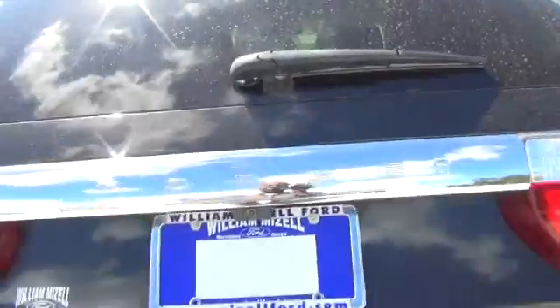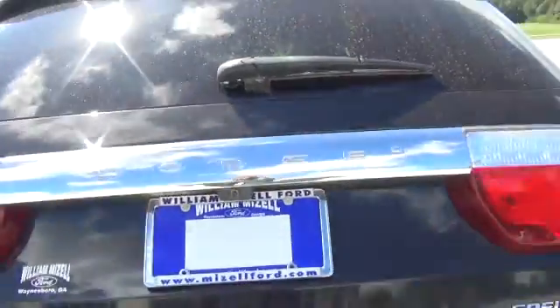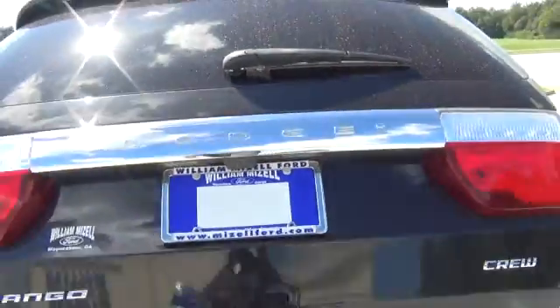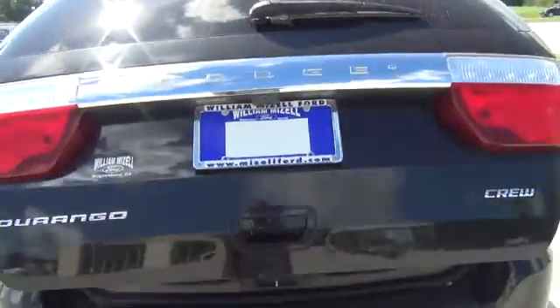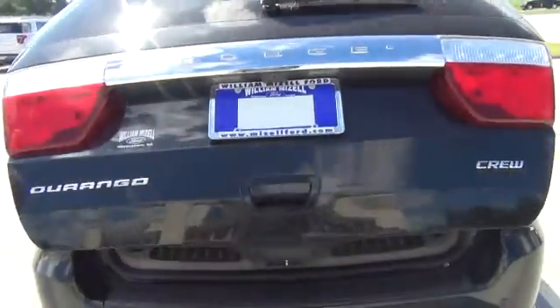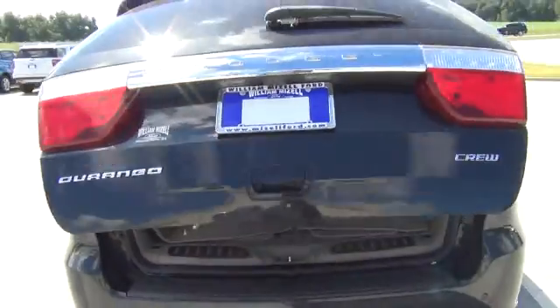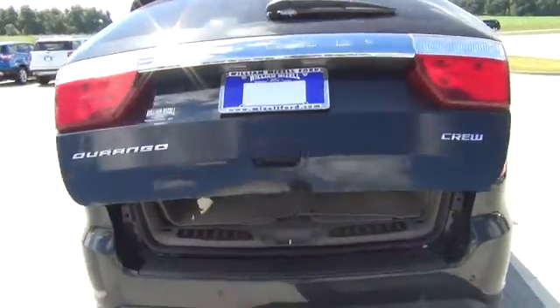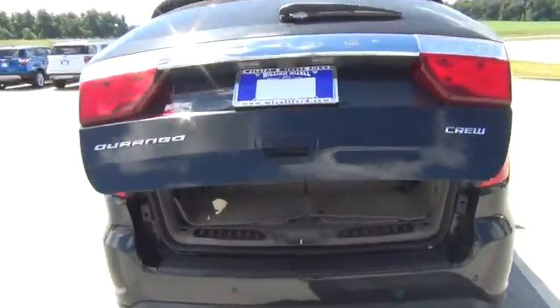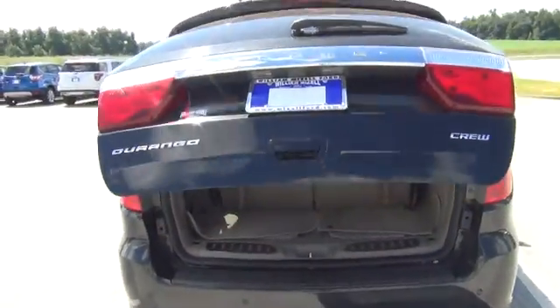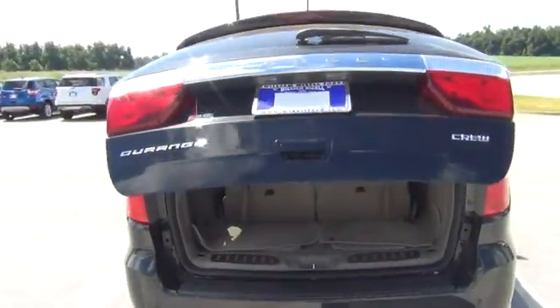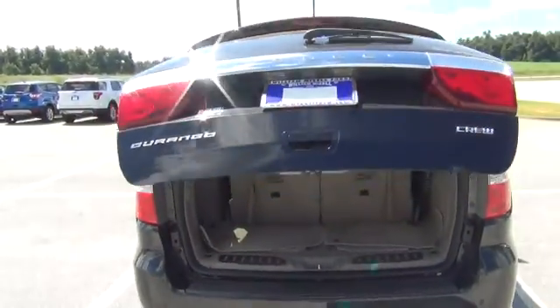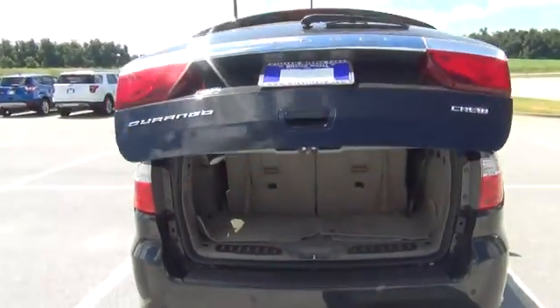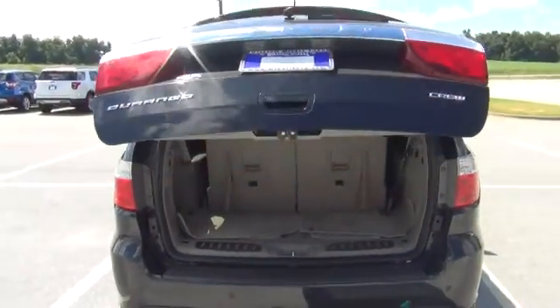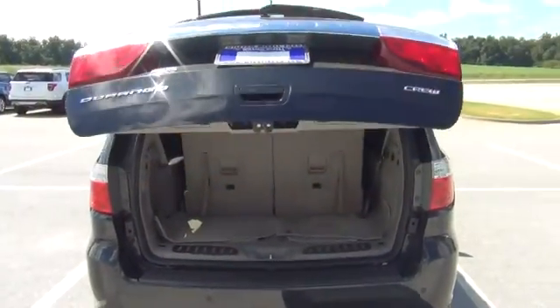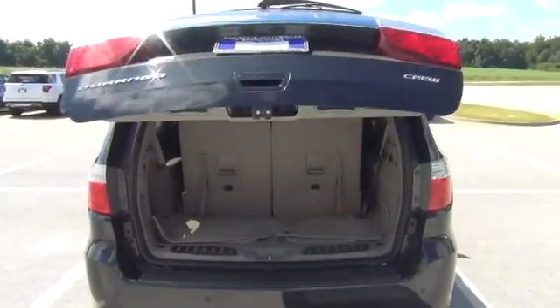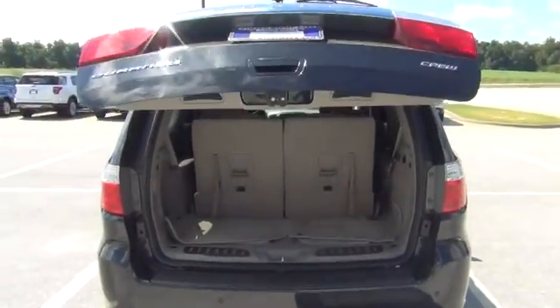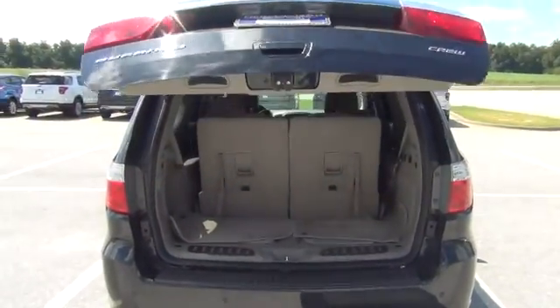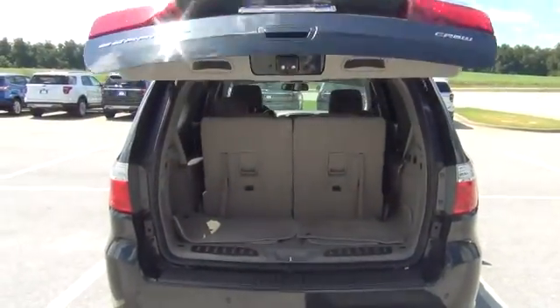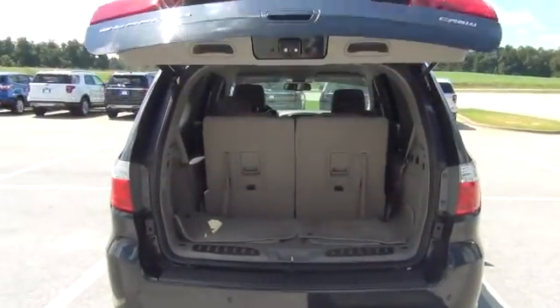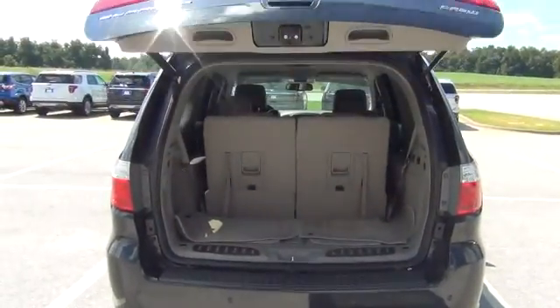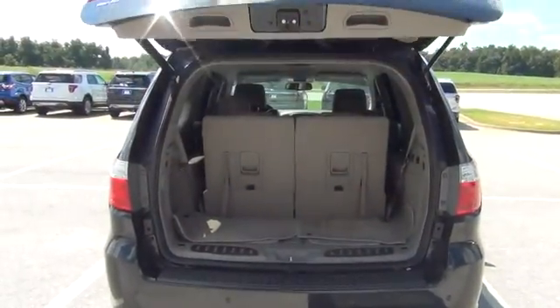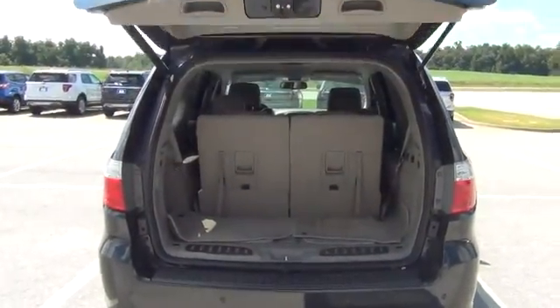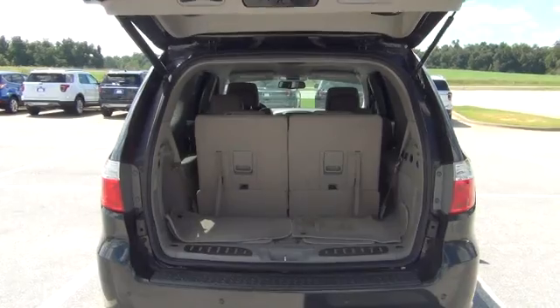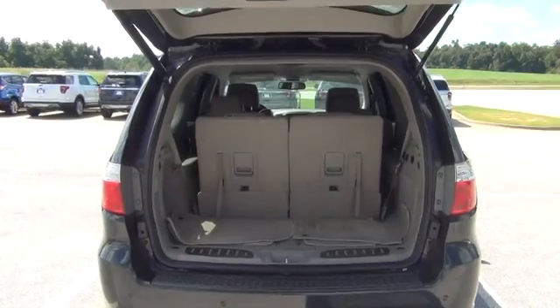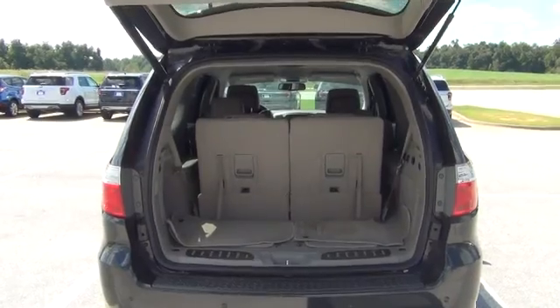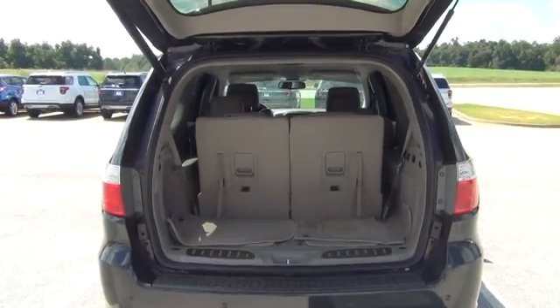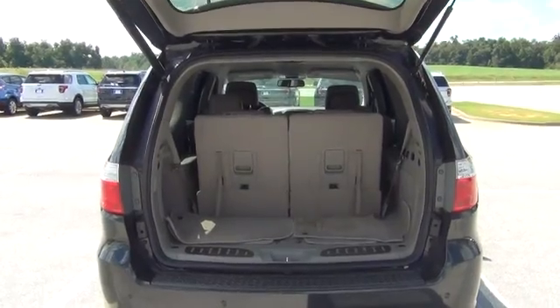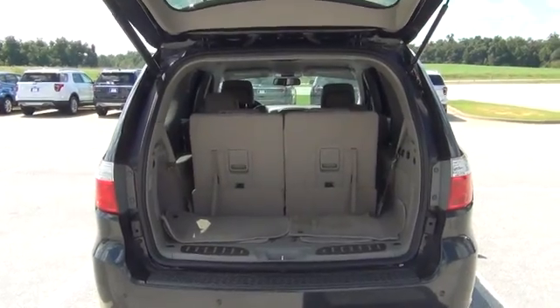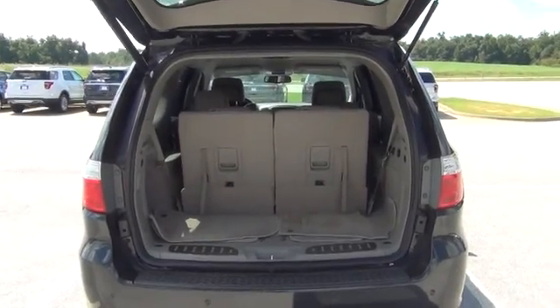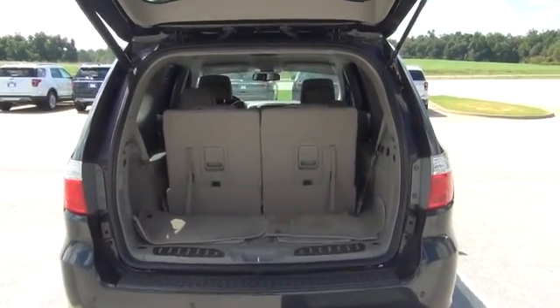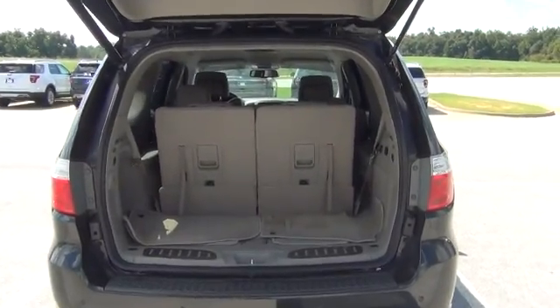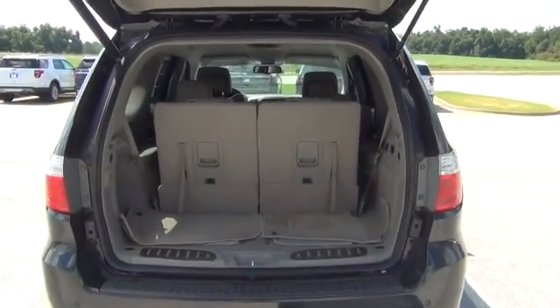There's a power liftgate in the back — all you have to do is pull the handle and it'll open up for you.